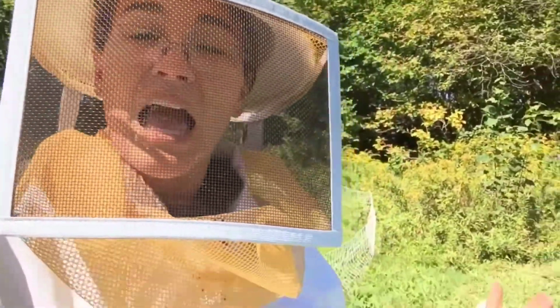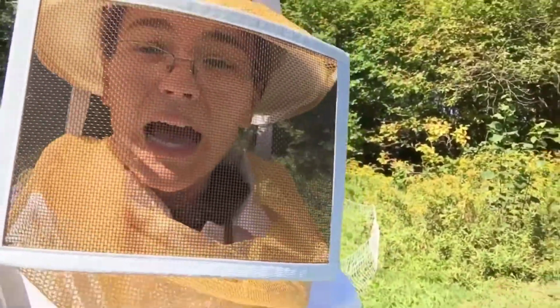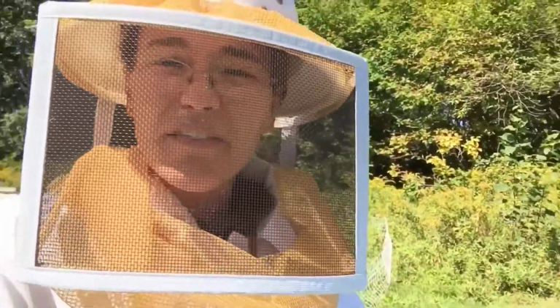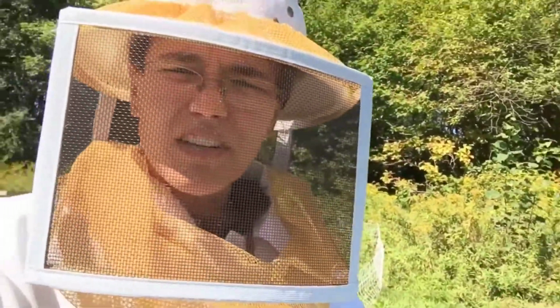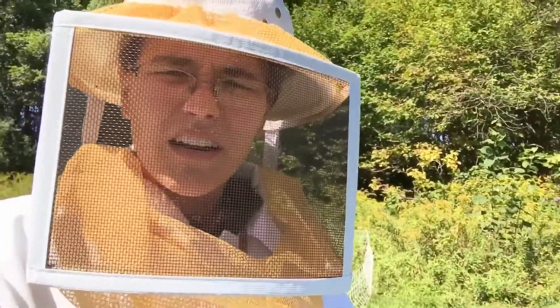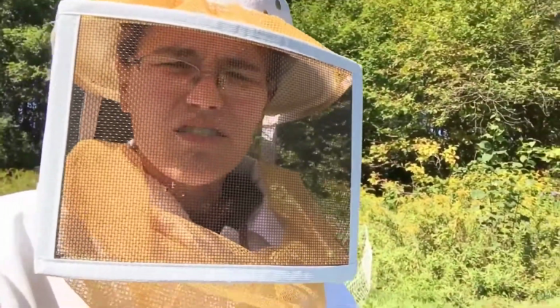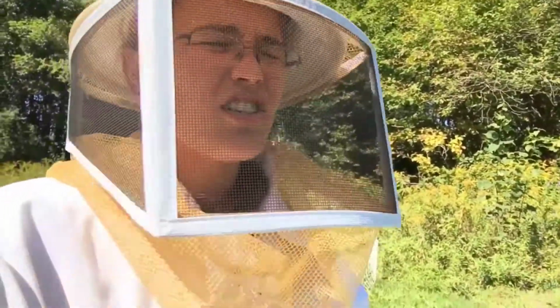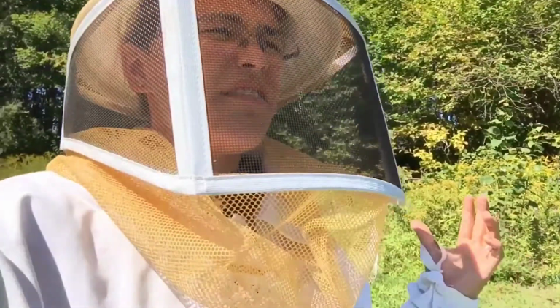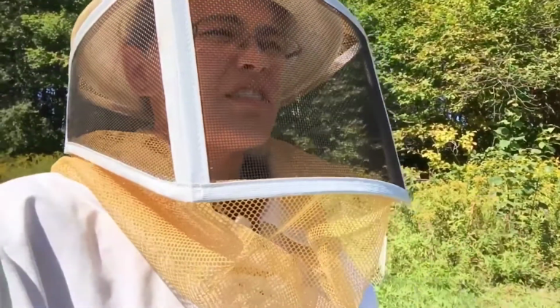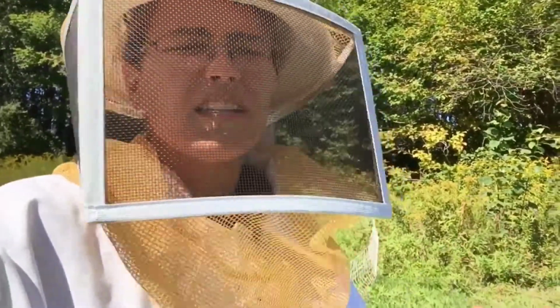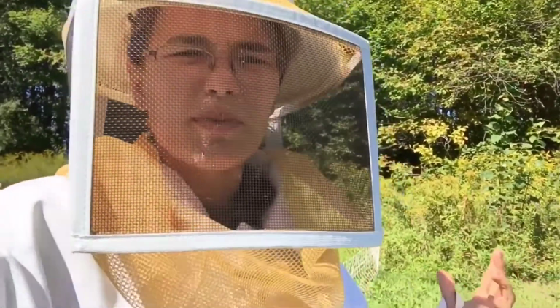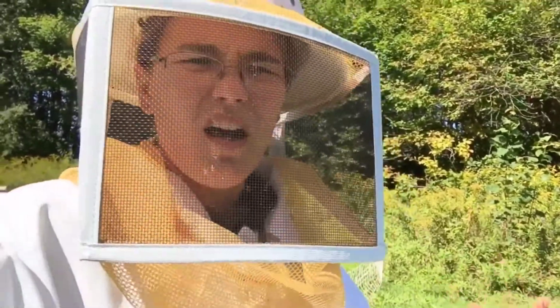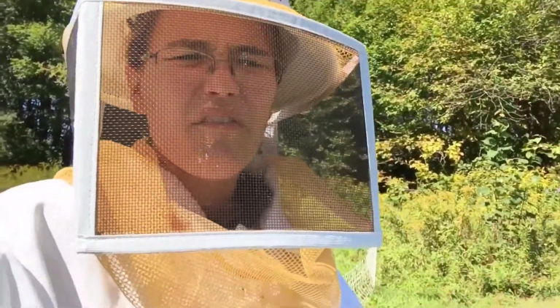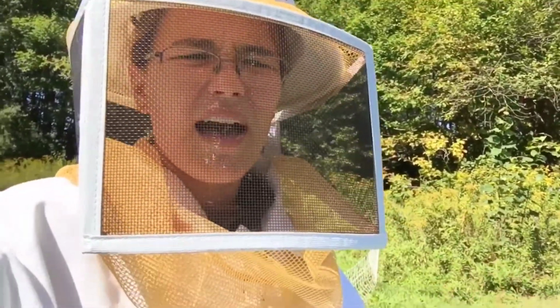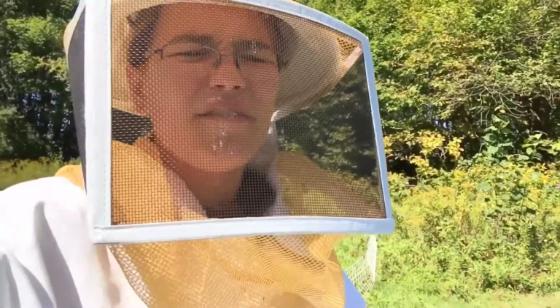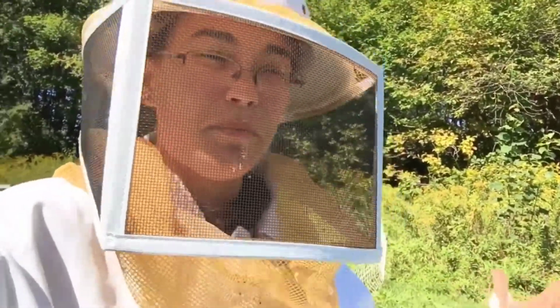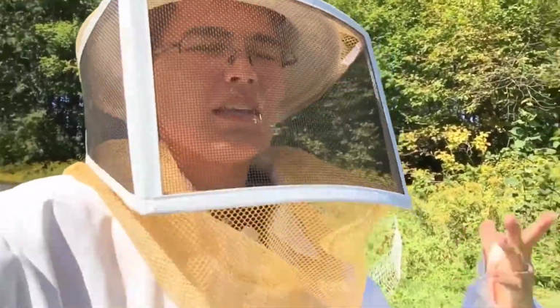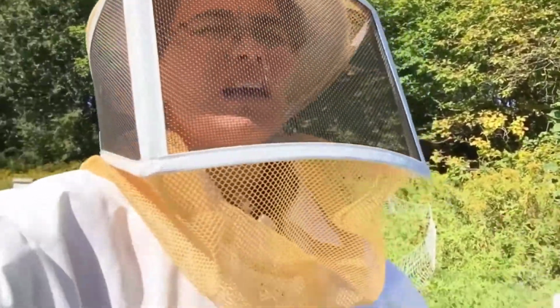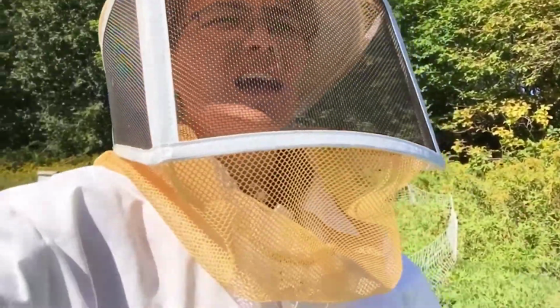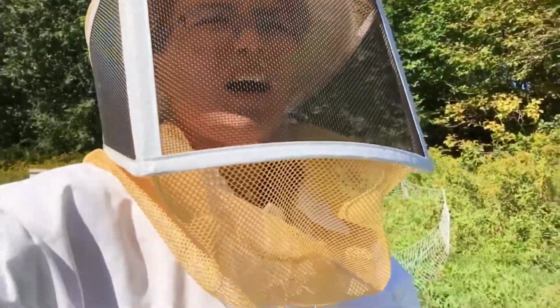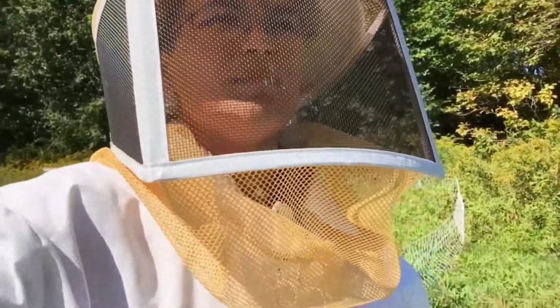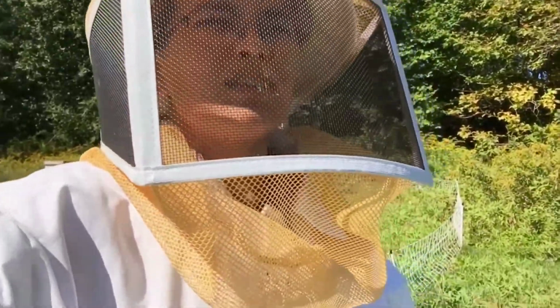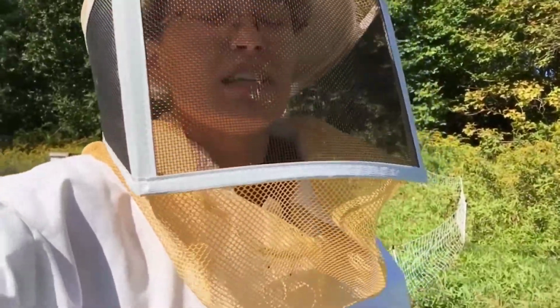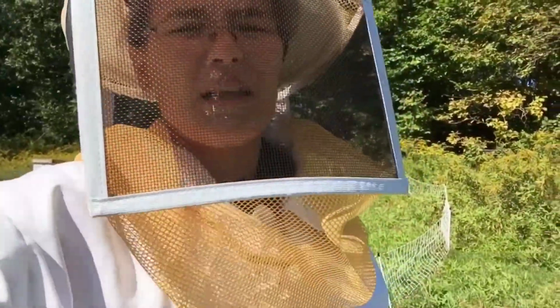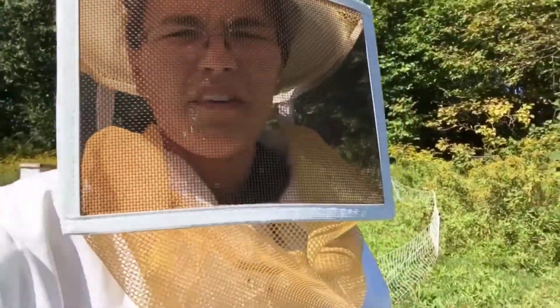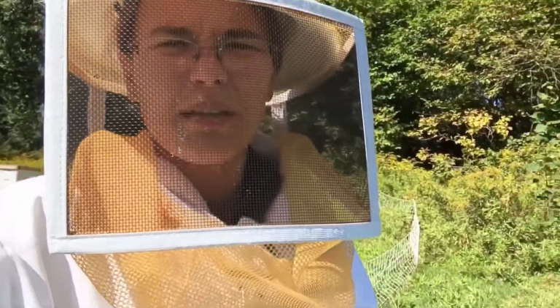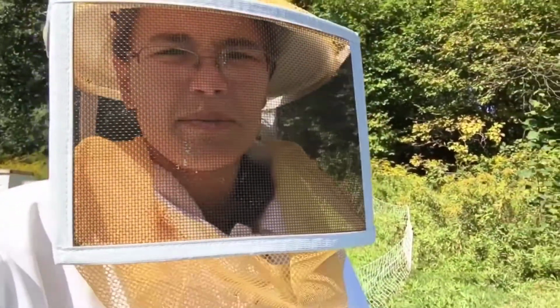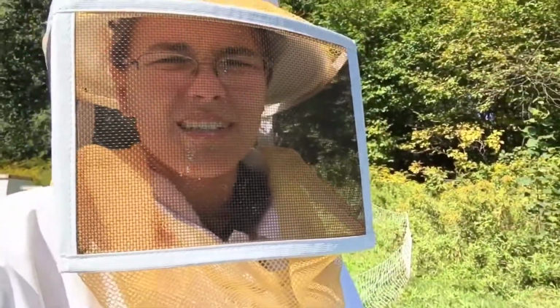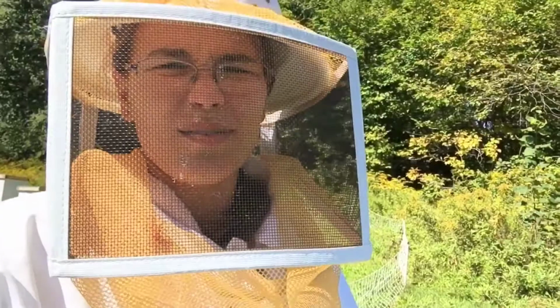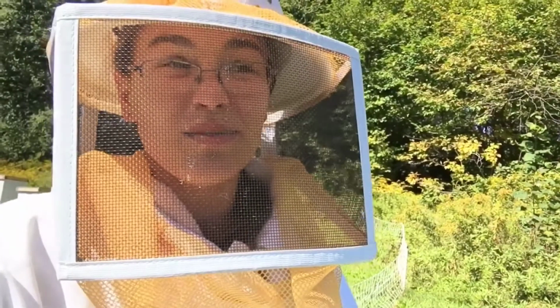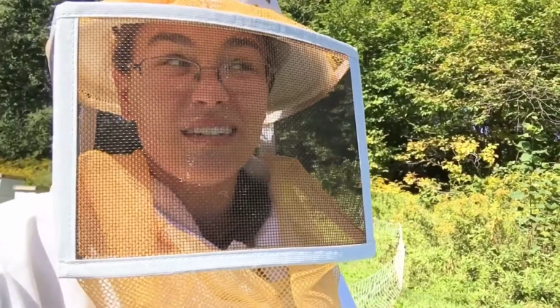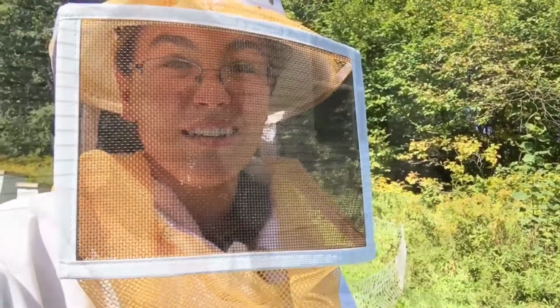I have never done honey extraction. I've never taken supers off of a hive completely. So this is gonna be a first-time experience — we'll see how it goes.